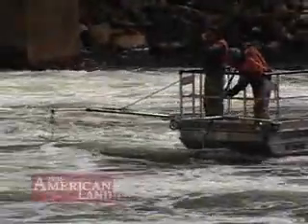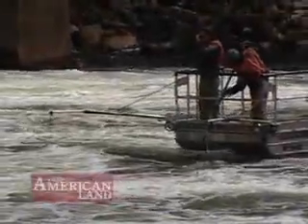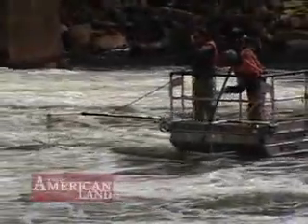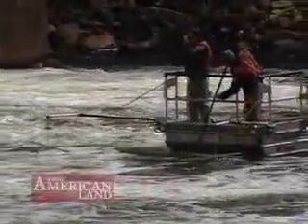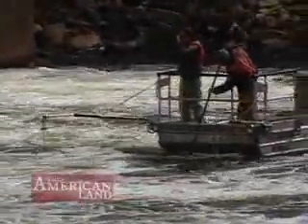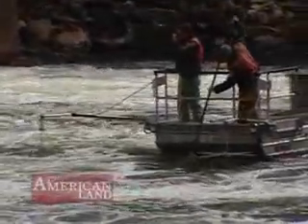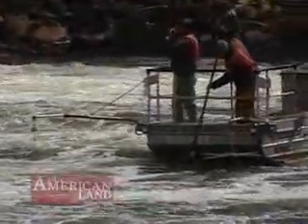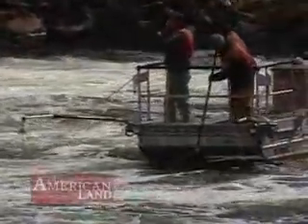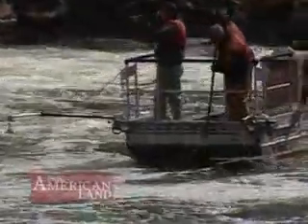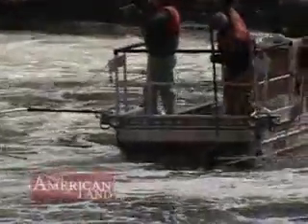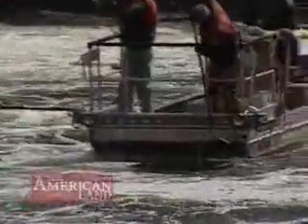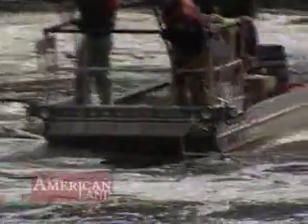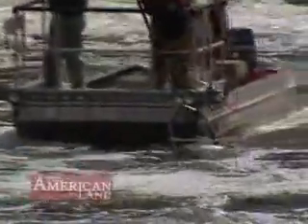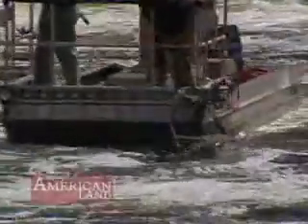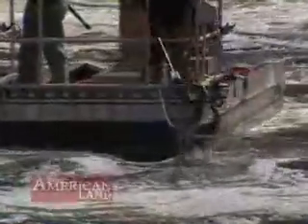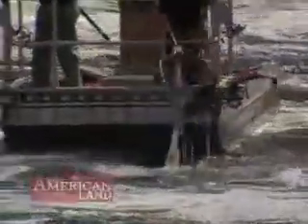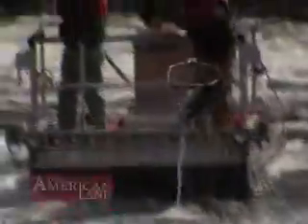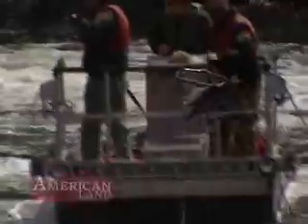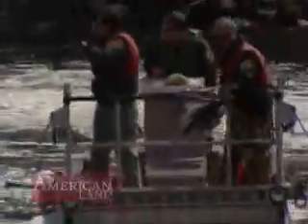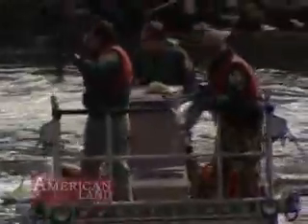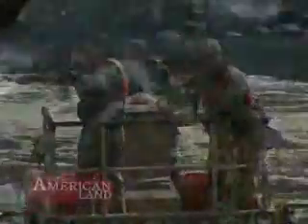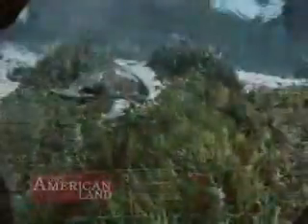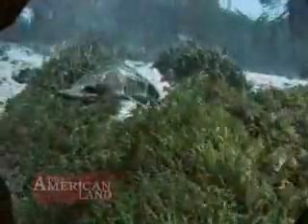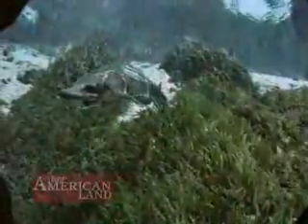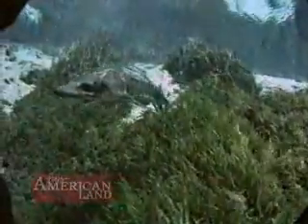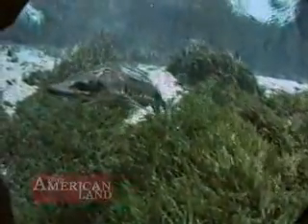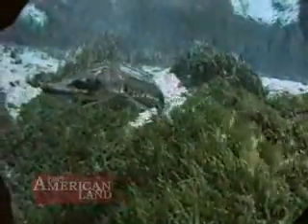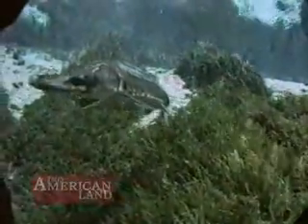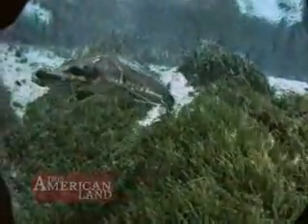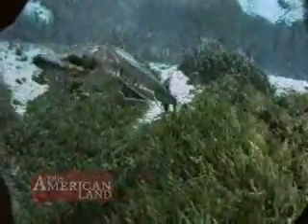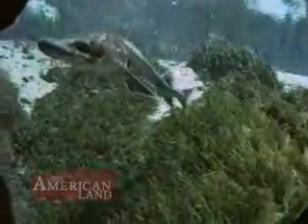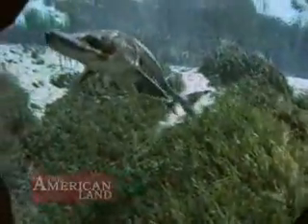There's more to this fishing trip than catching fish. These are special fish — endangered short-nosed sturgeons.